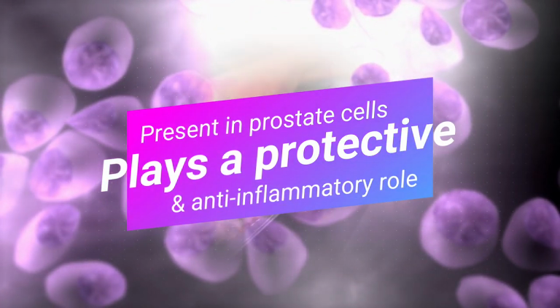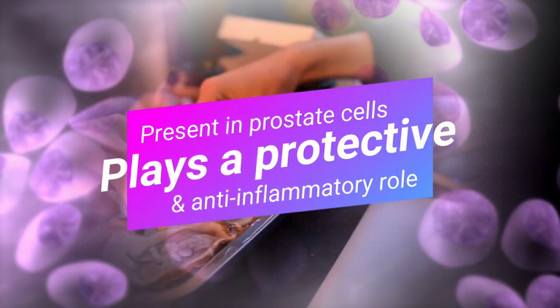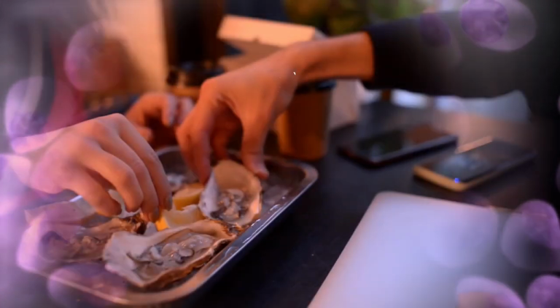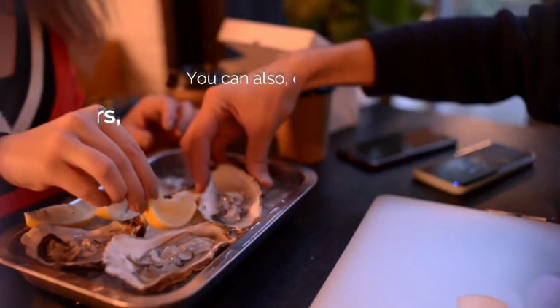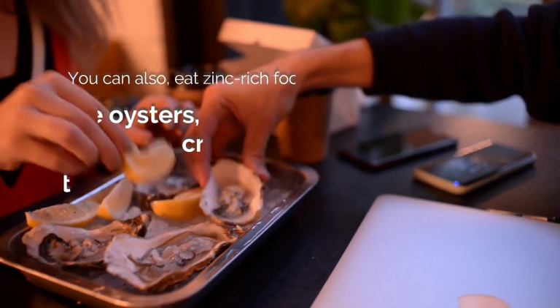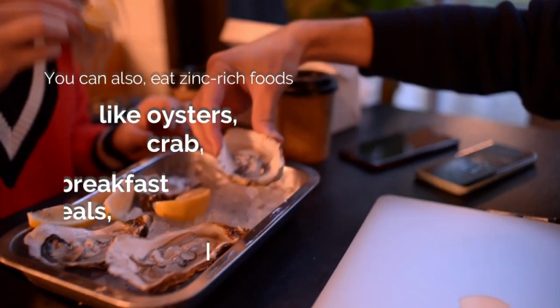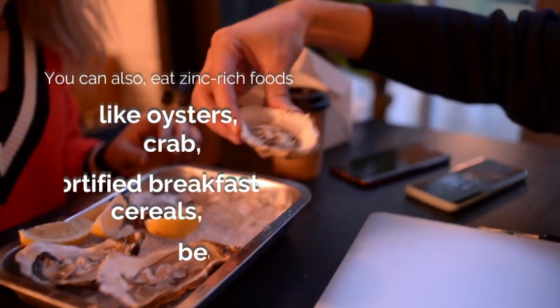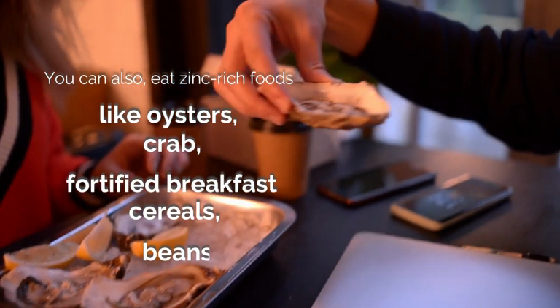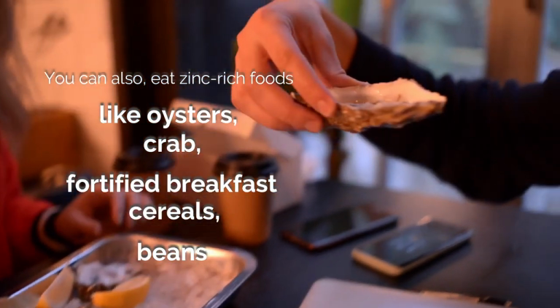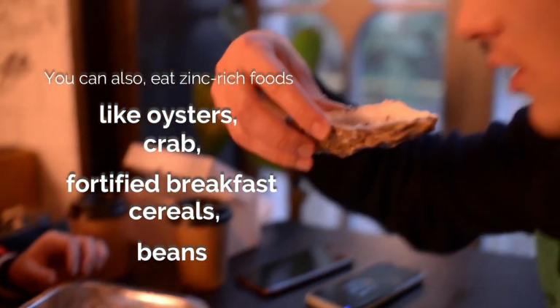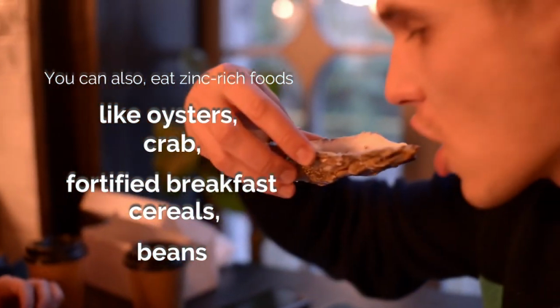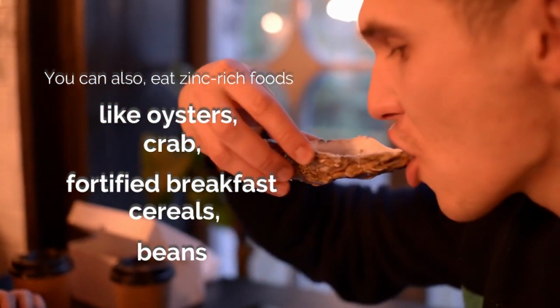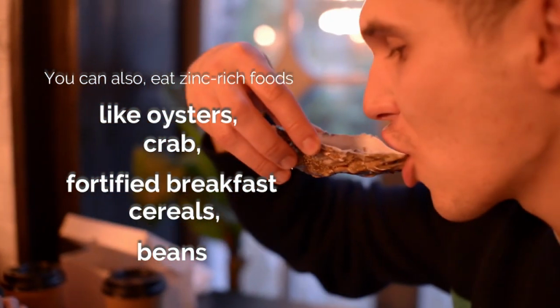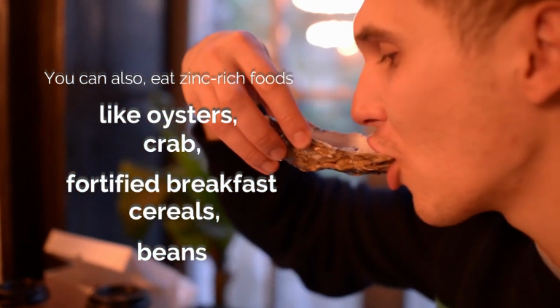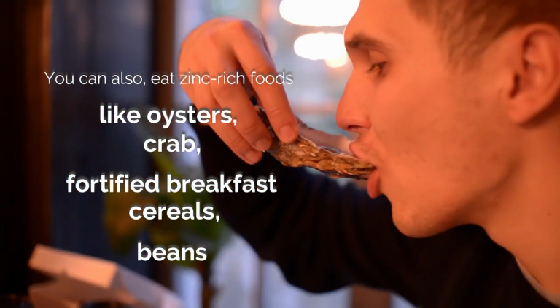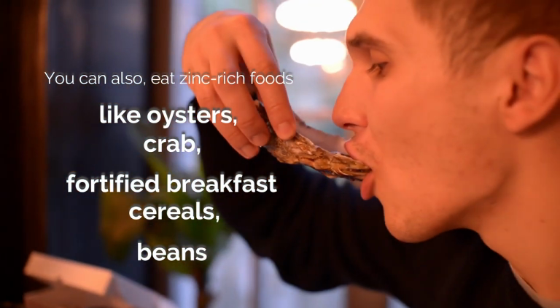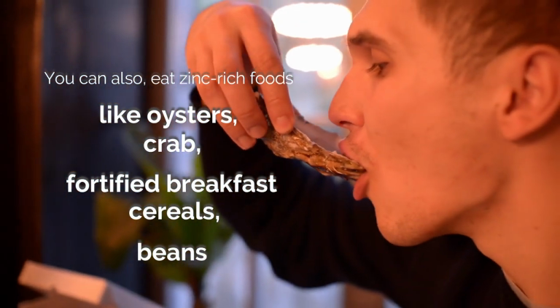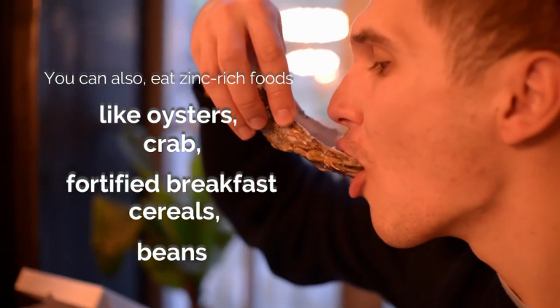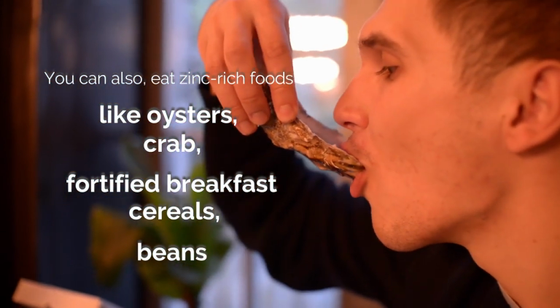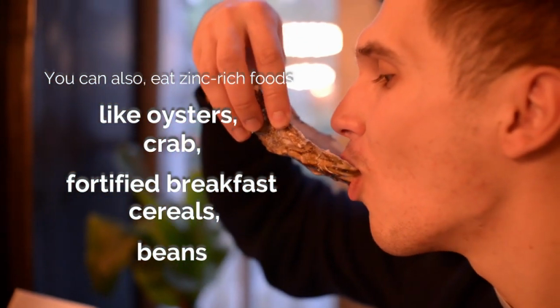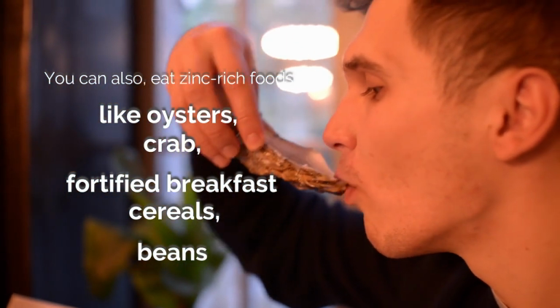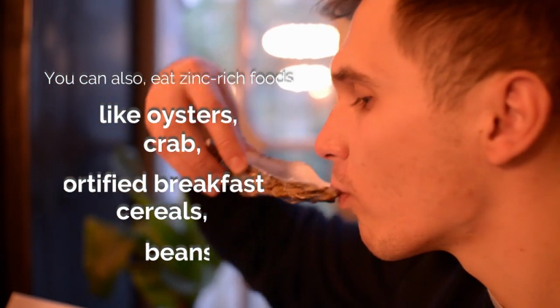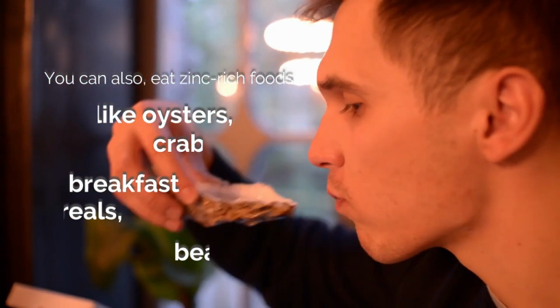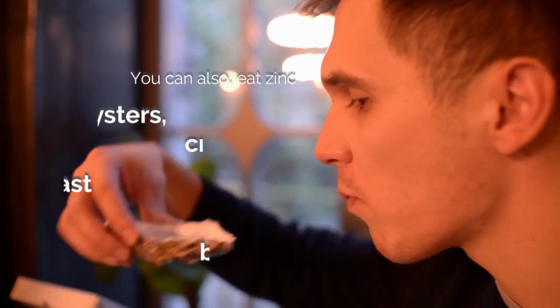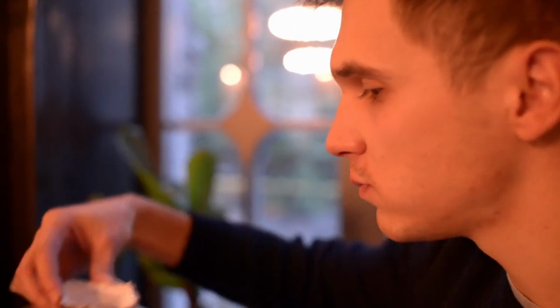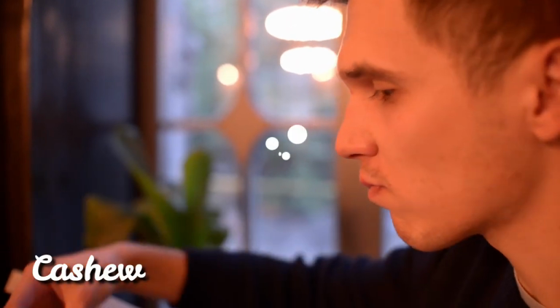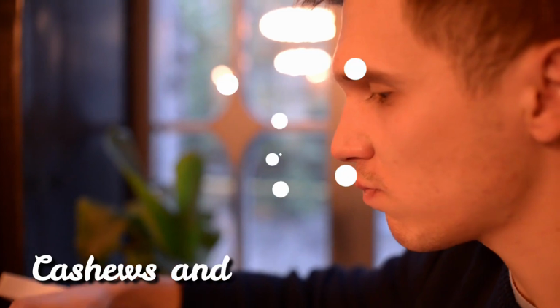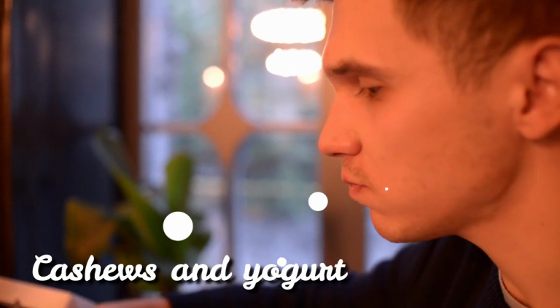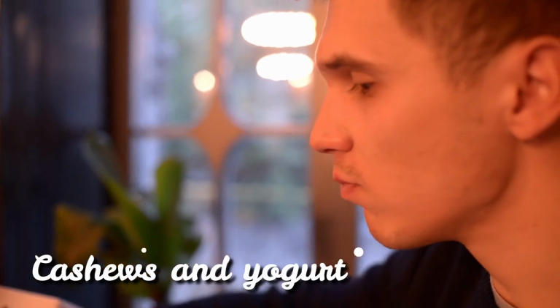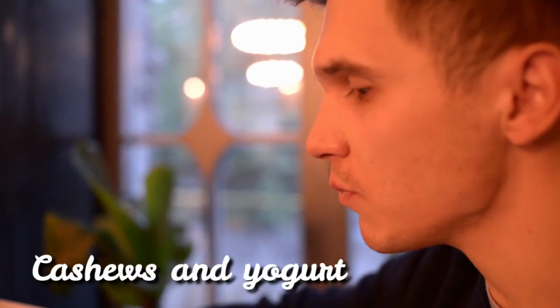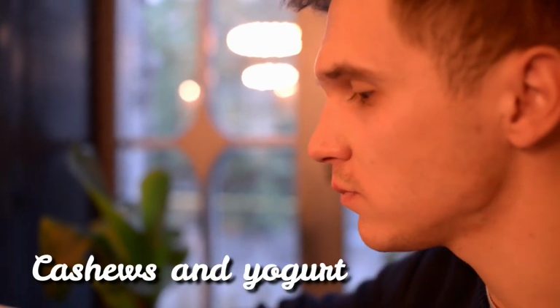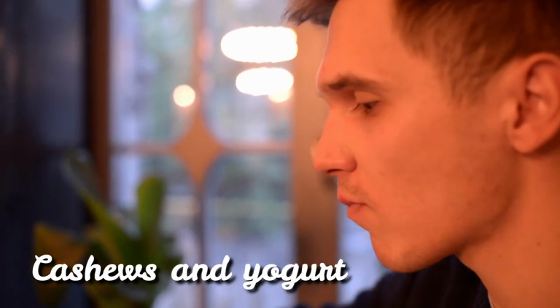You can also eat zinc-rich foods like oysters, crab, fortified breakfast cereals, beans, cashews, and yogurt.